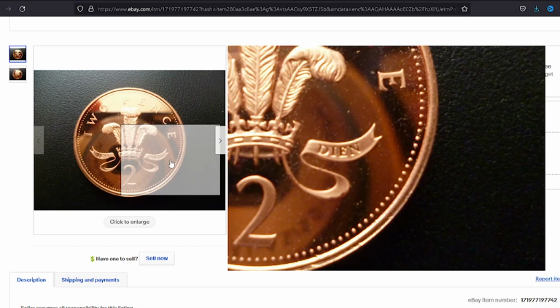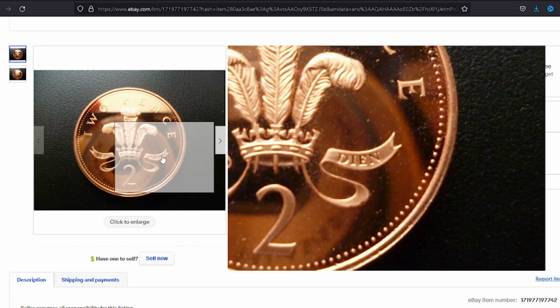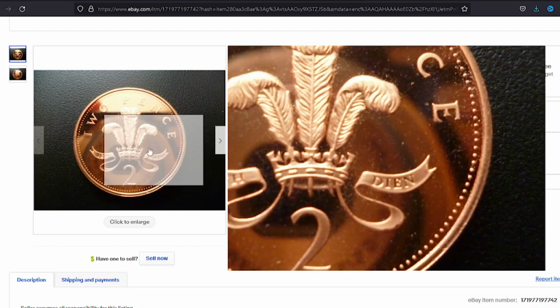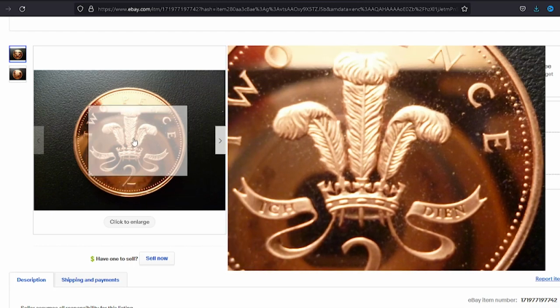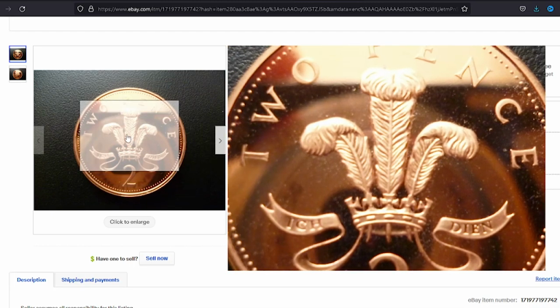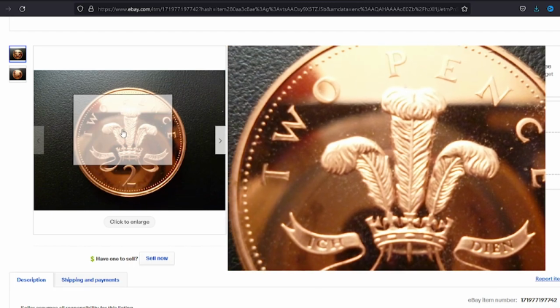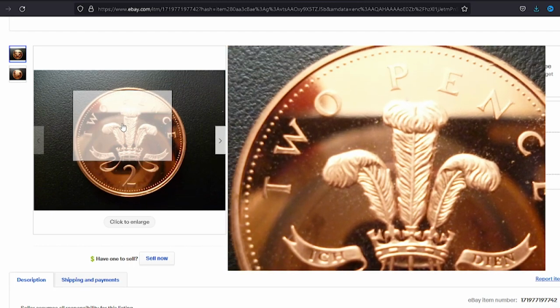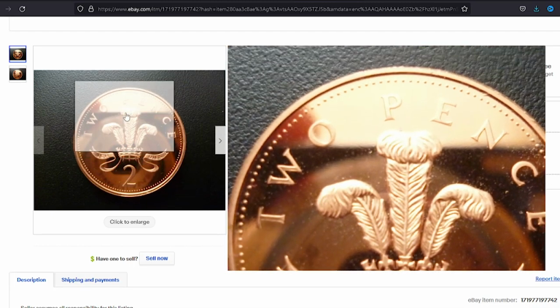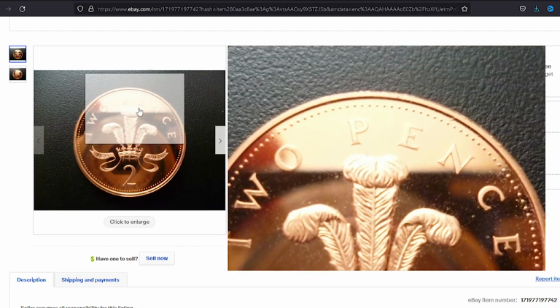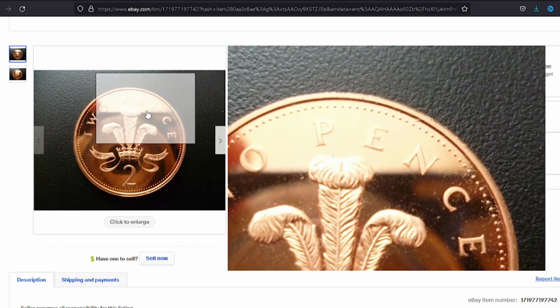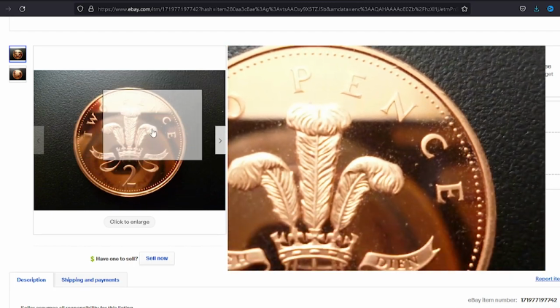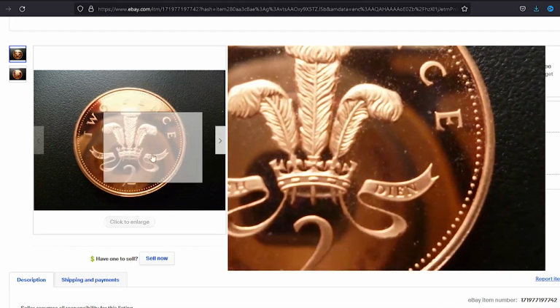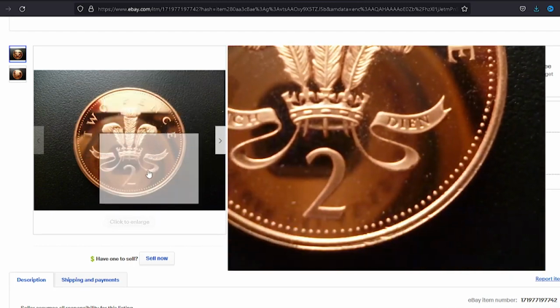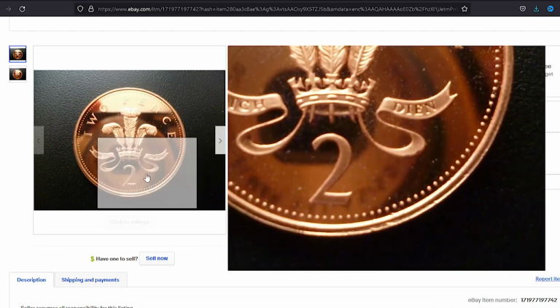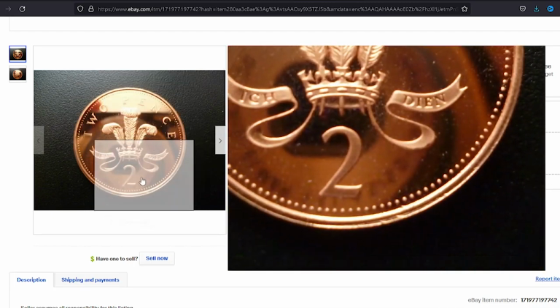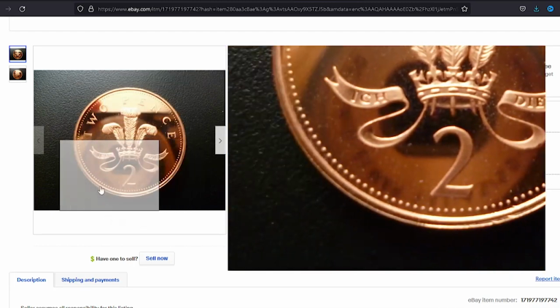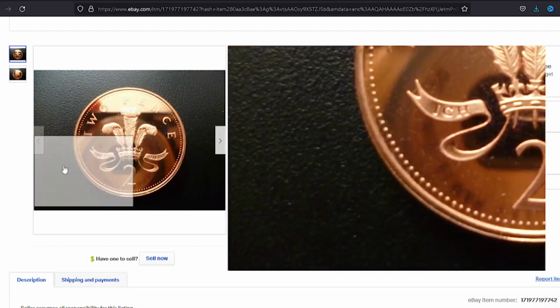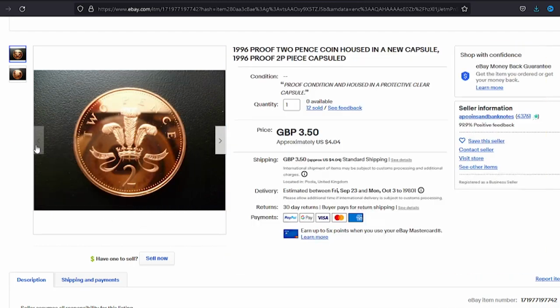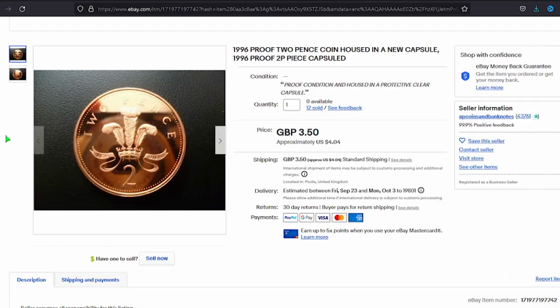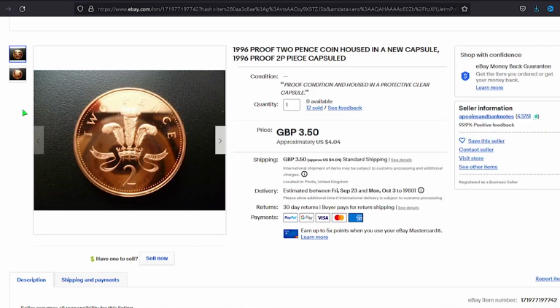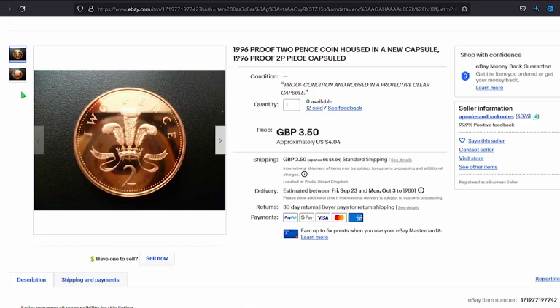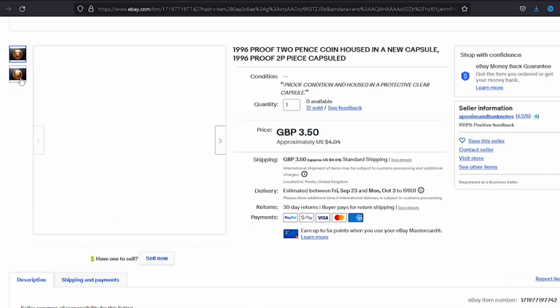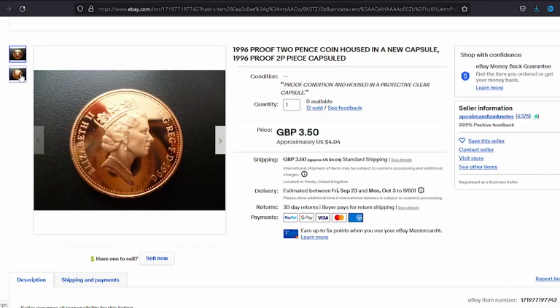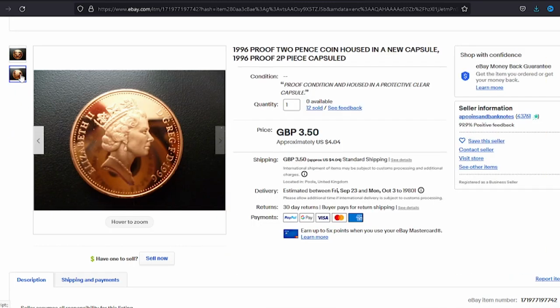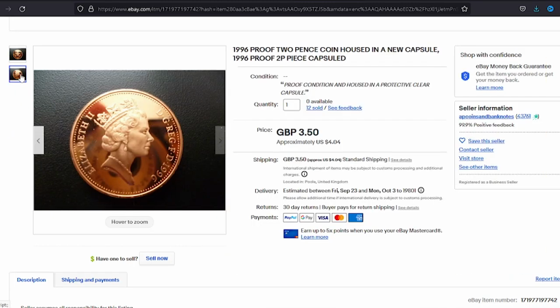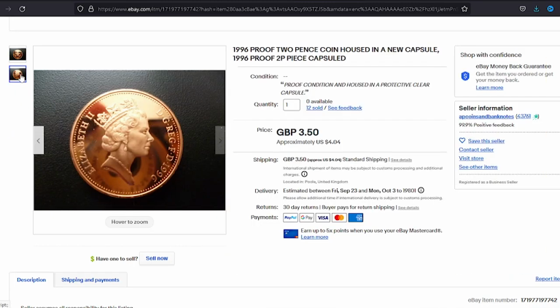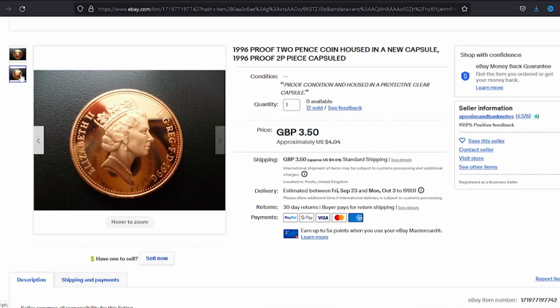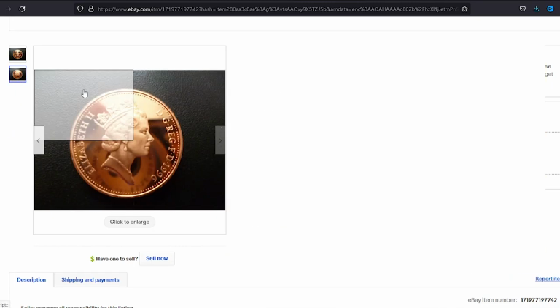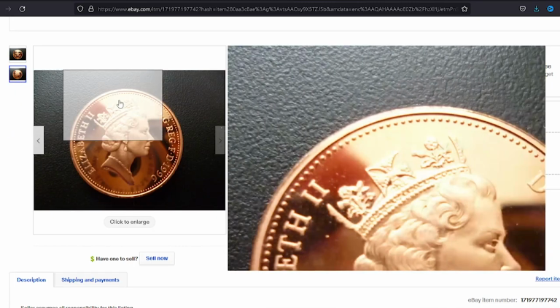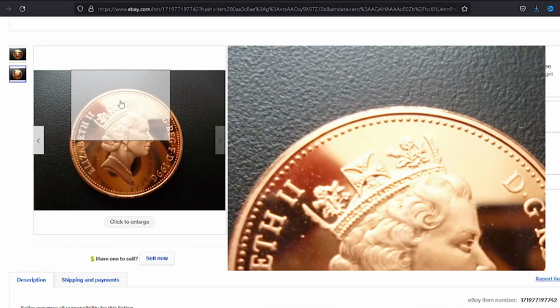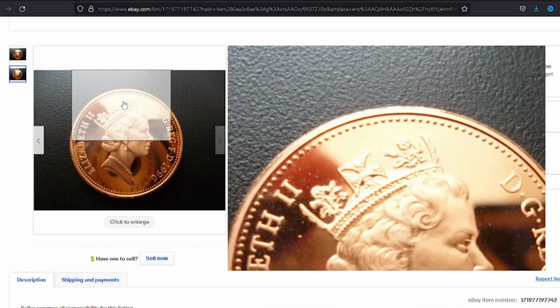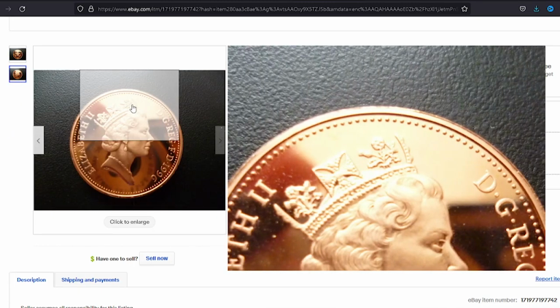For instance, these proof gems inside a protective capsule ended up selling for a little more than four dollars on eBay.